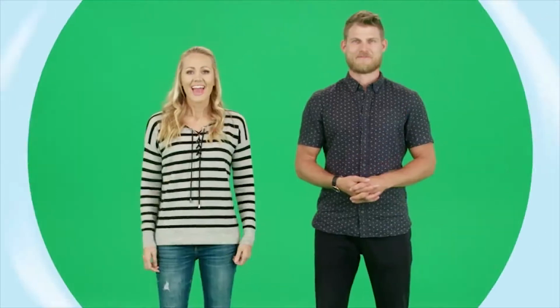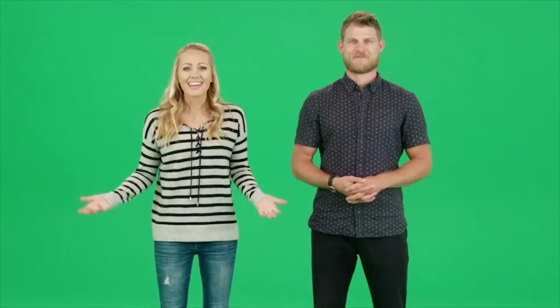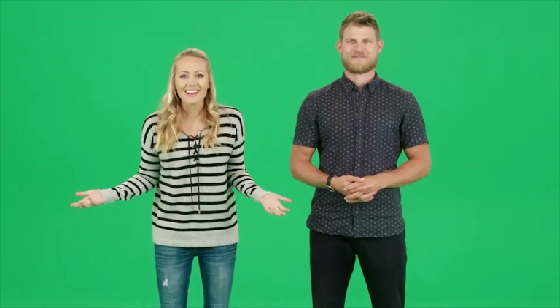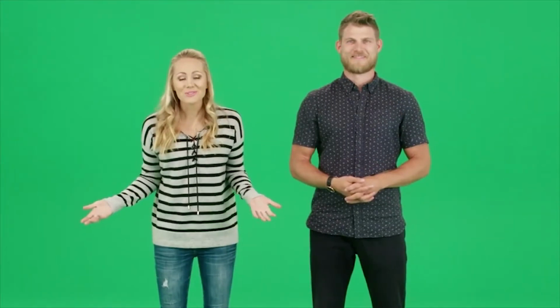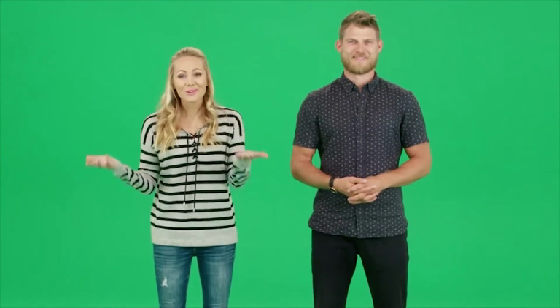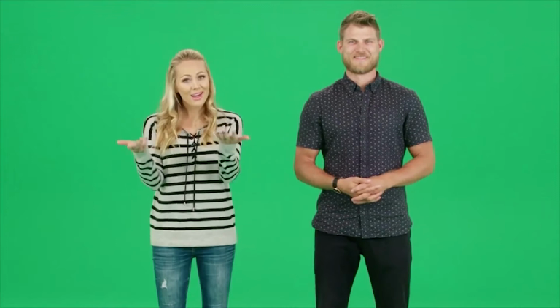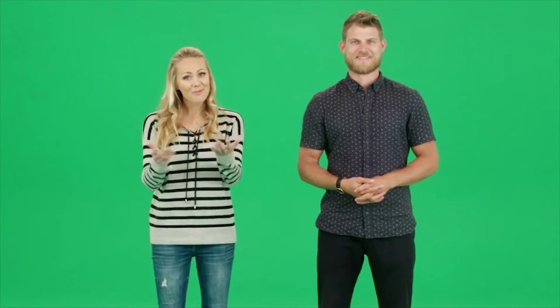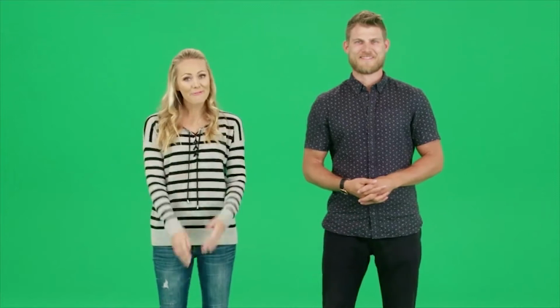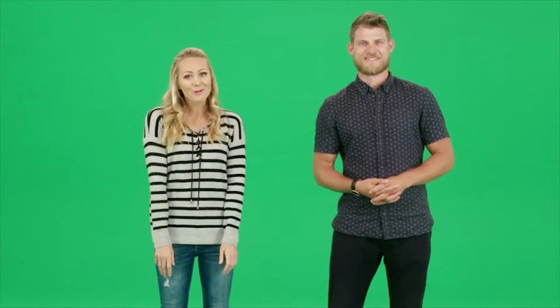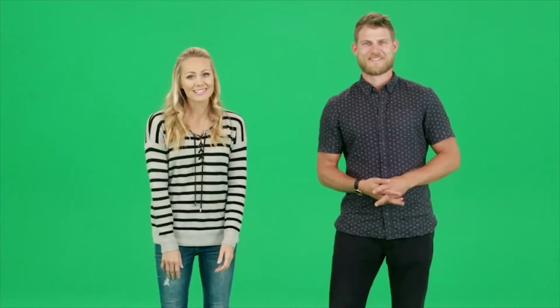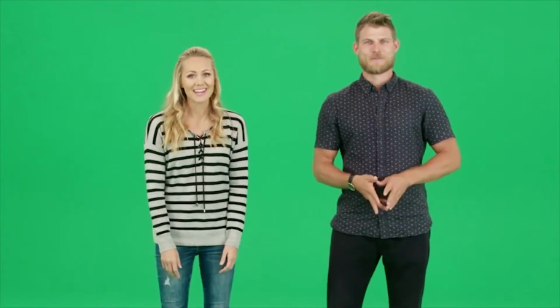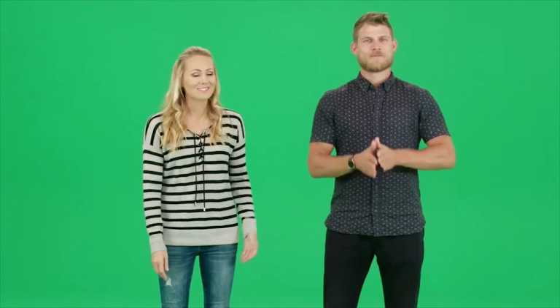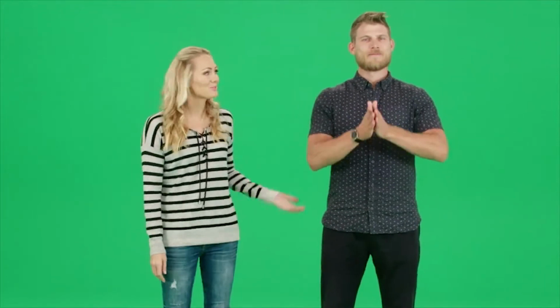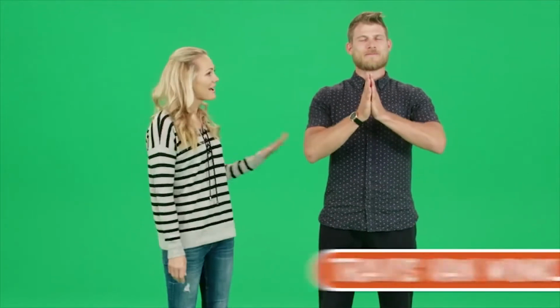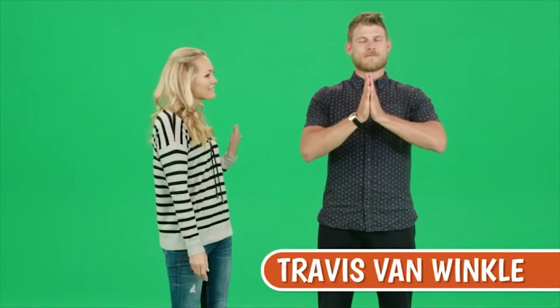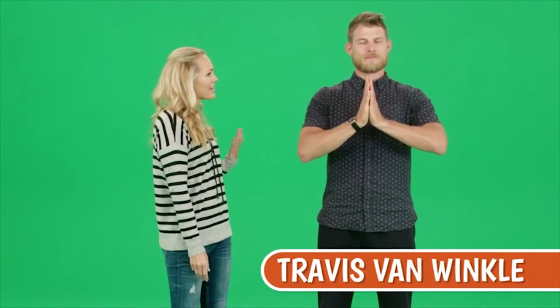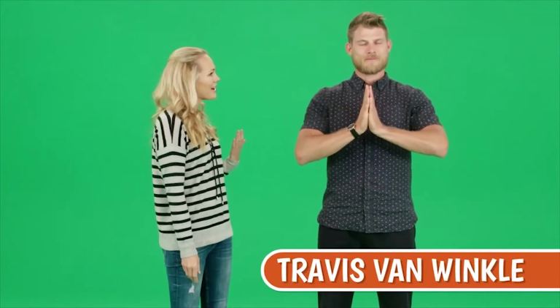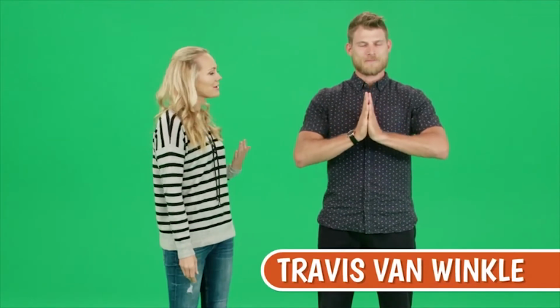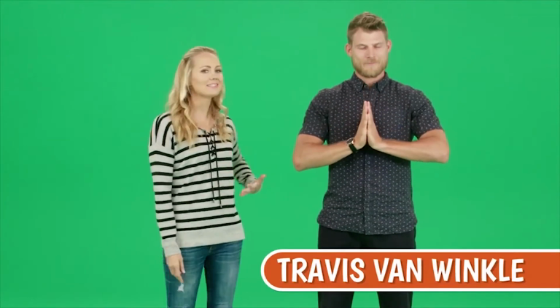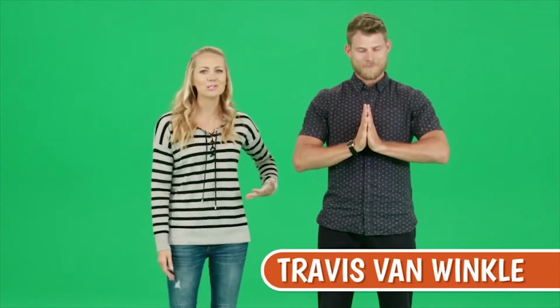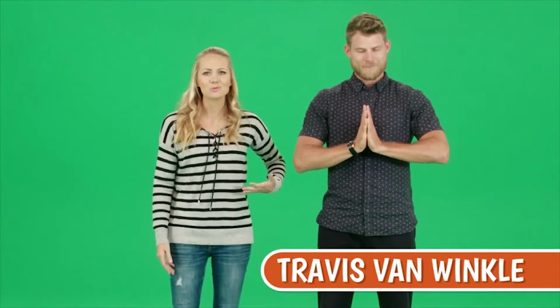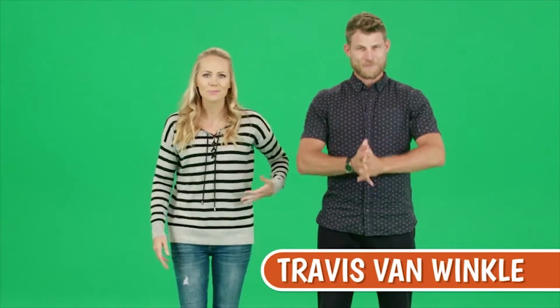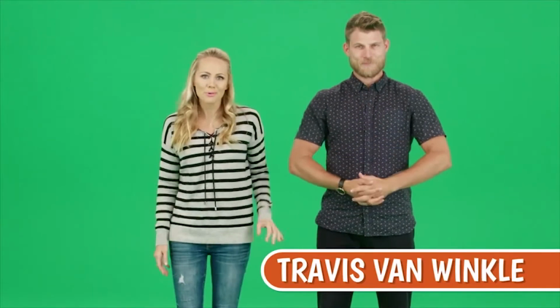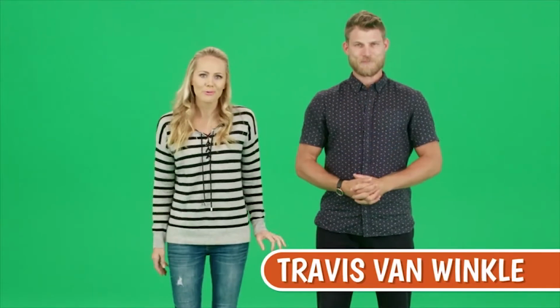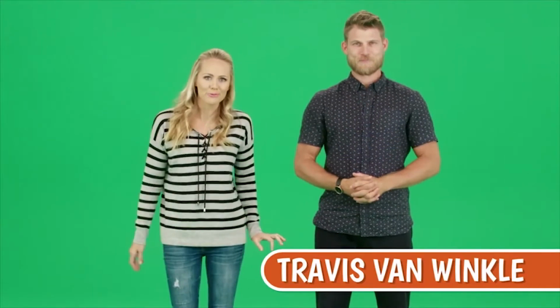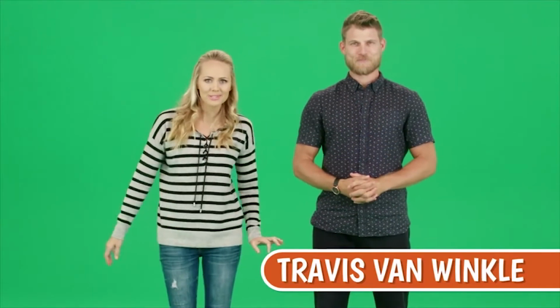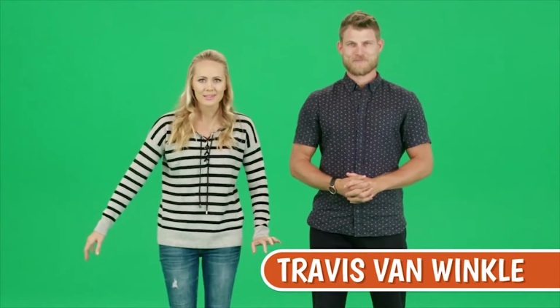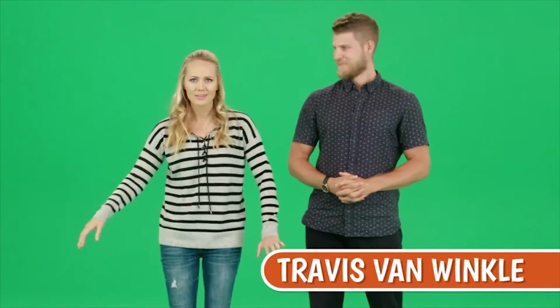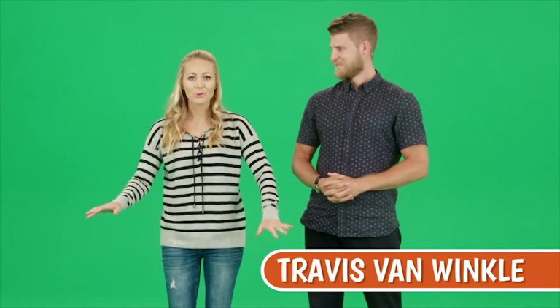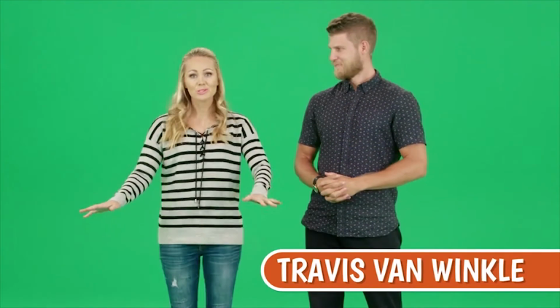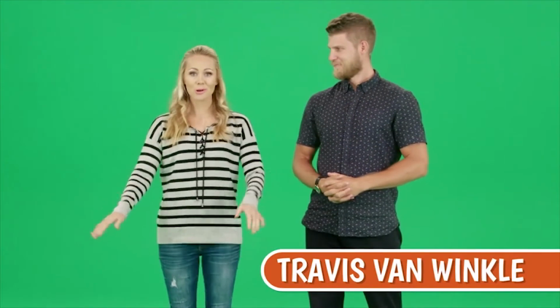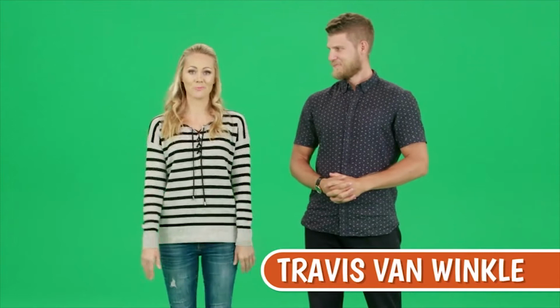Hey guys, you learned a lot about focus today, so Travis and I are going to teach you some moves that you can do at home.